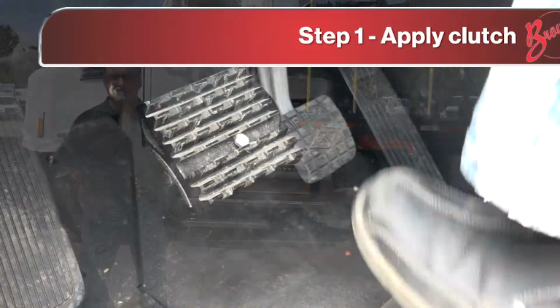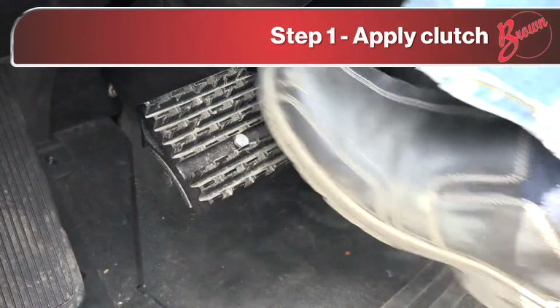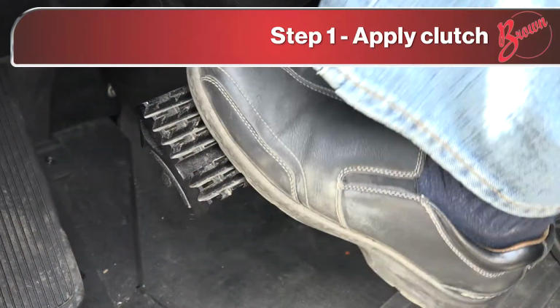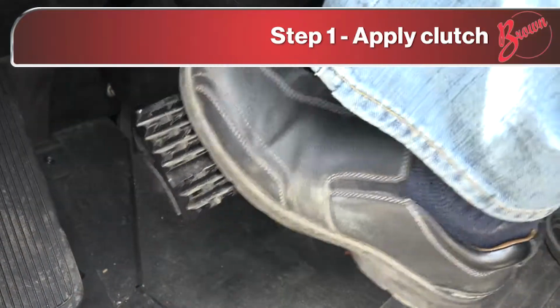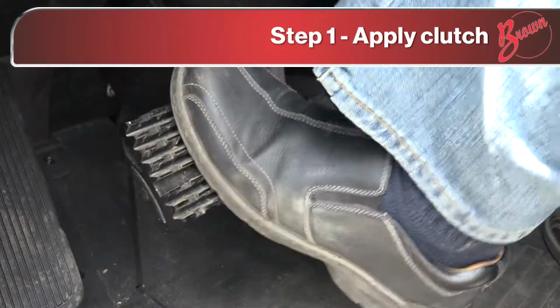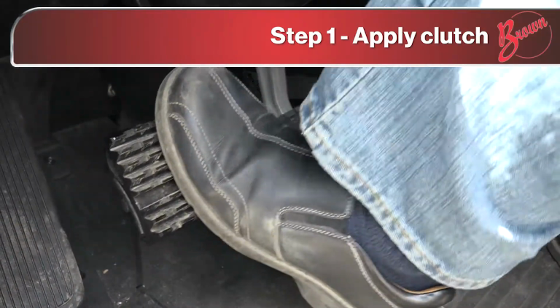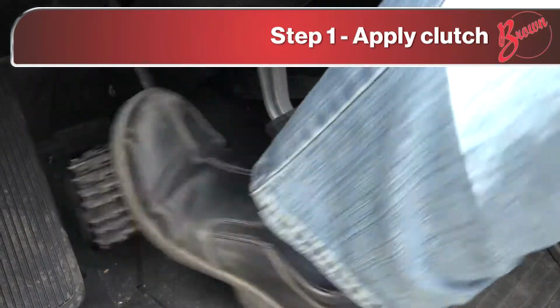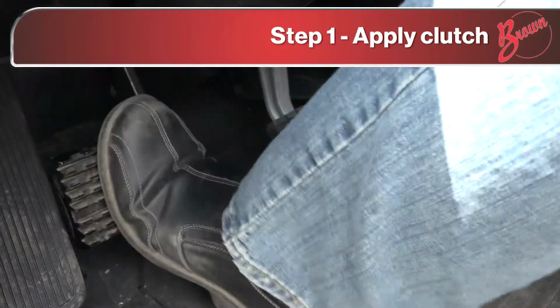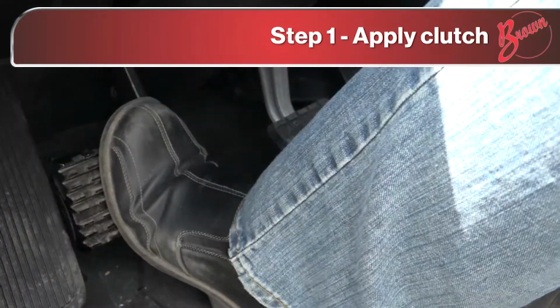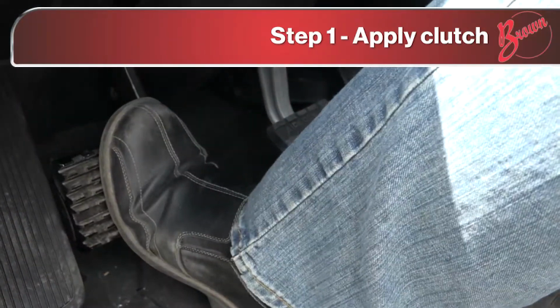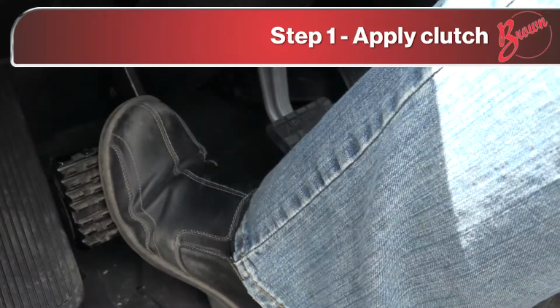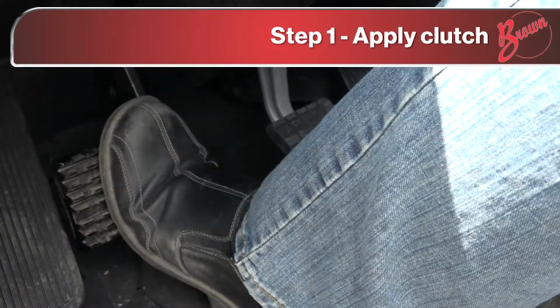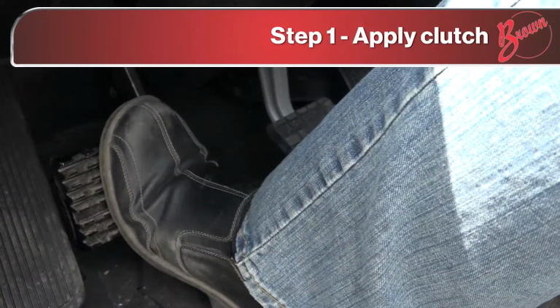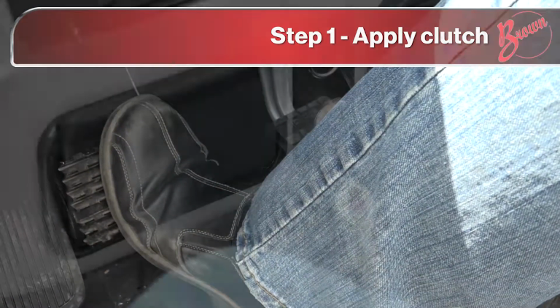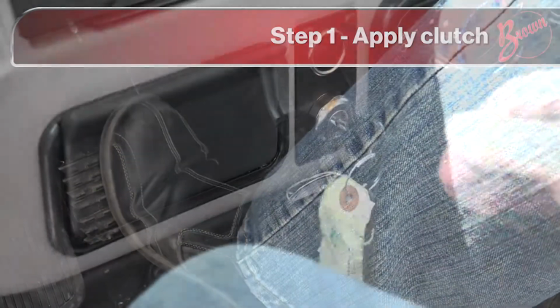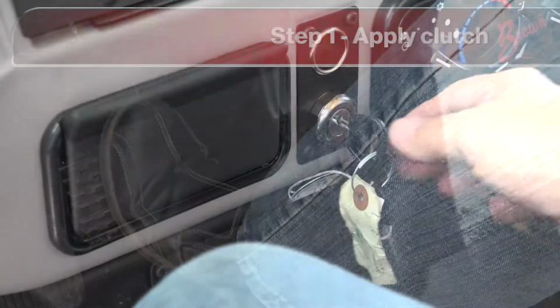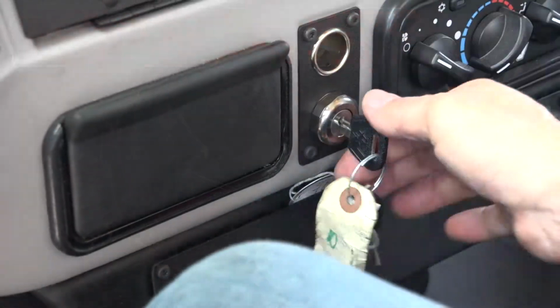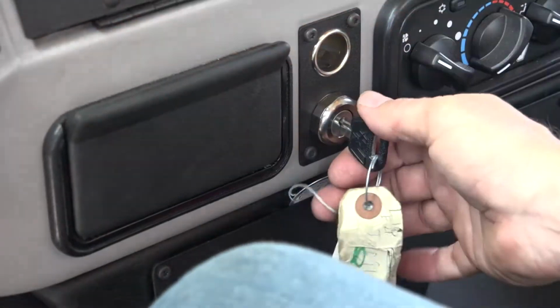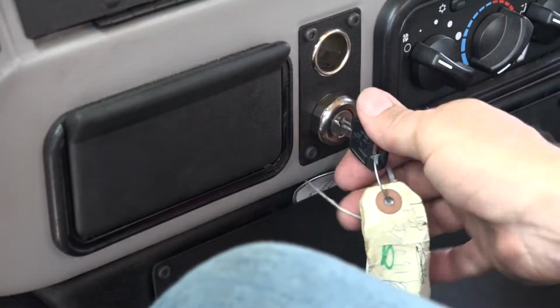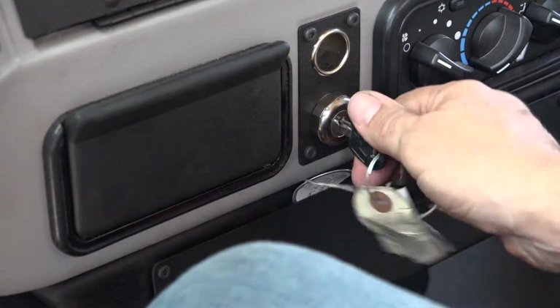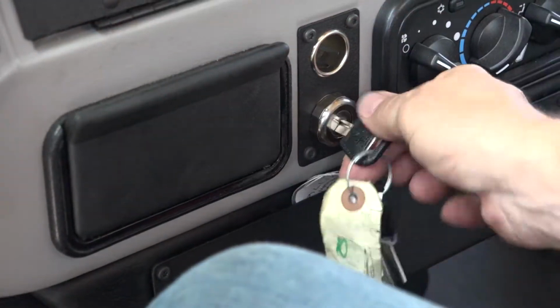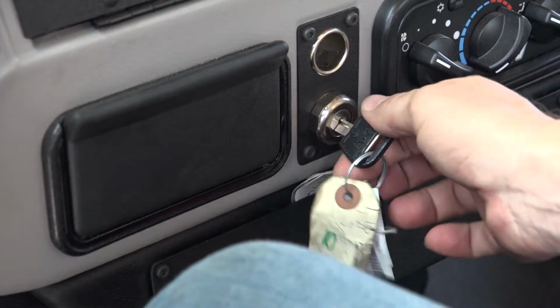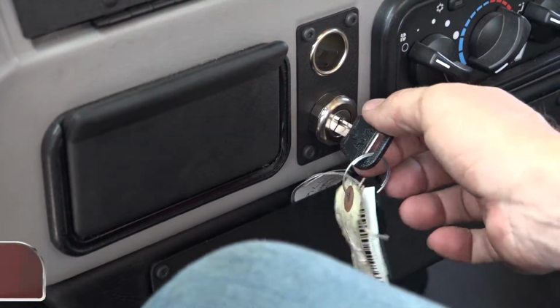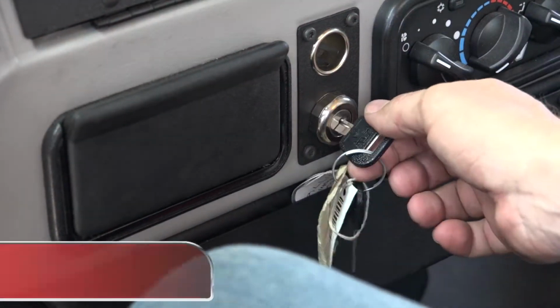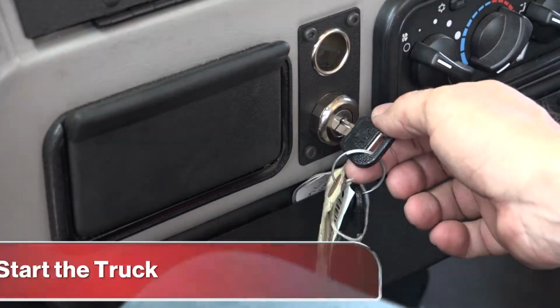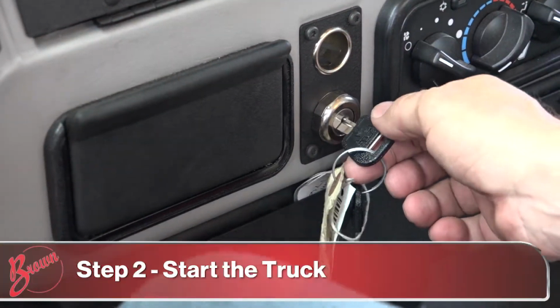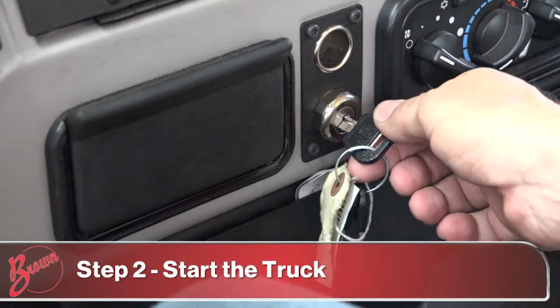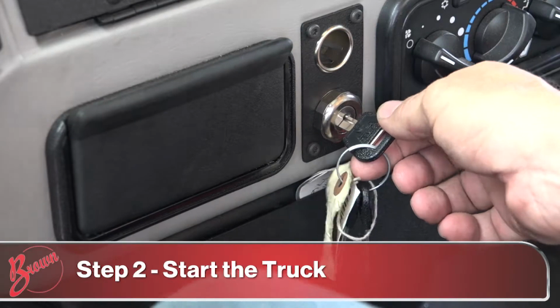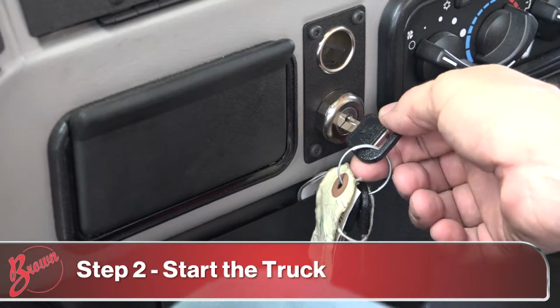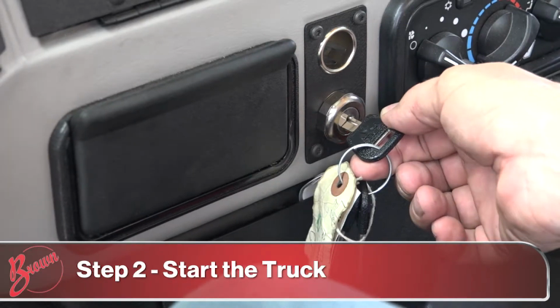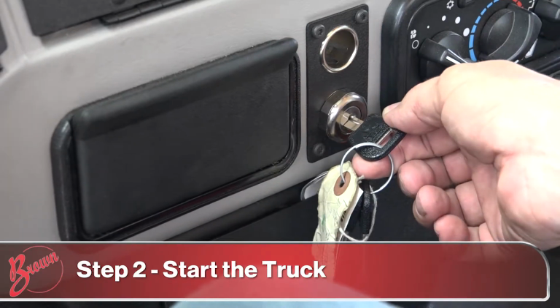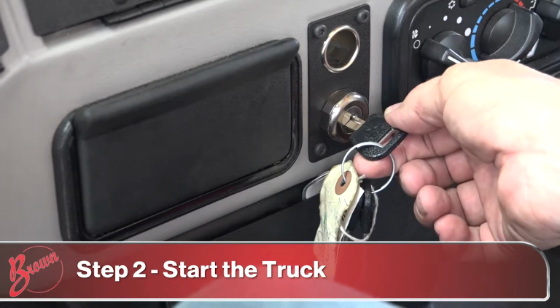Push the clutch pedal in, turn the key and start the truck.